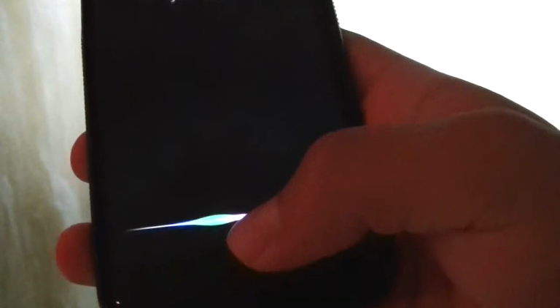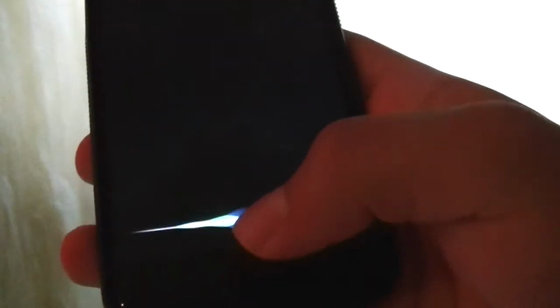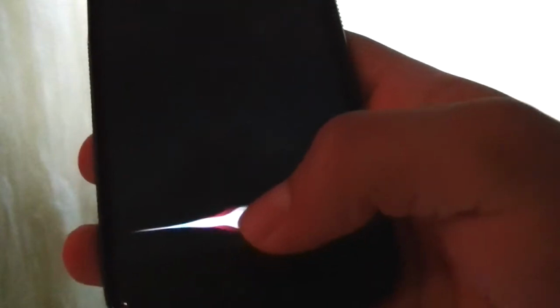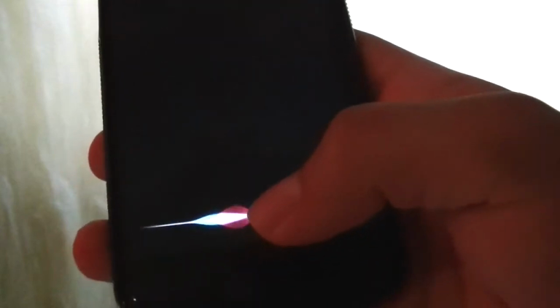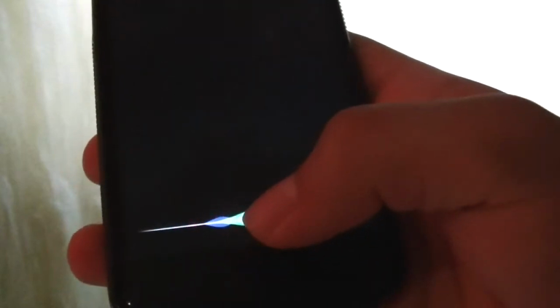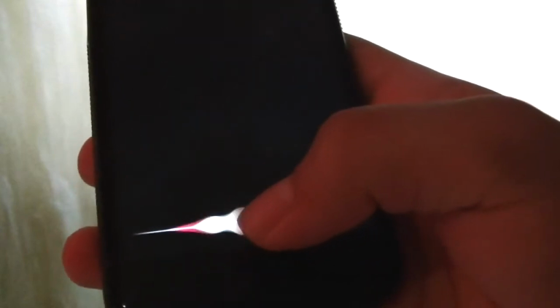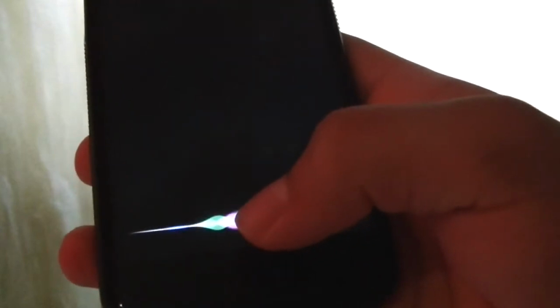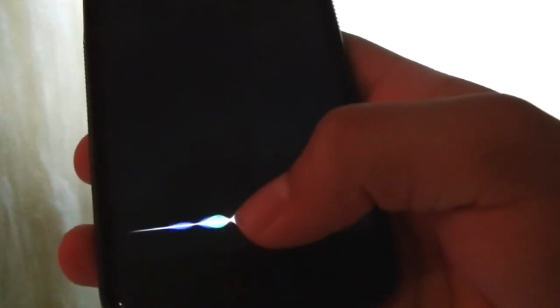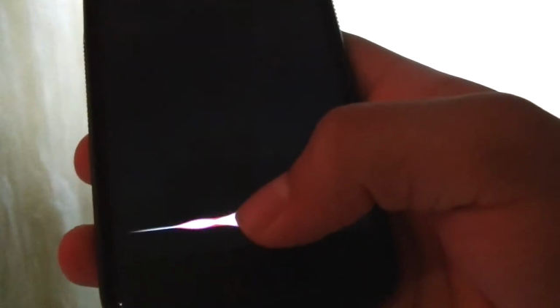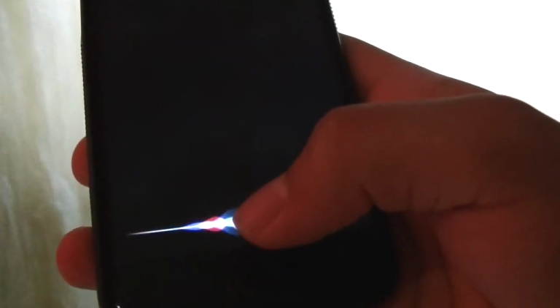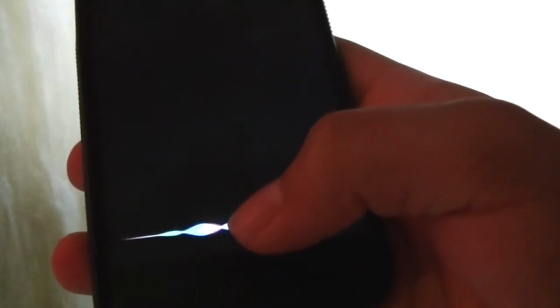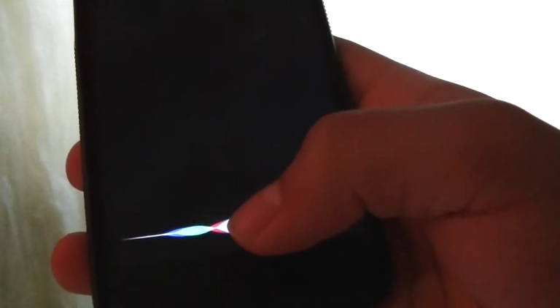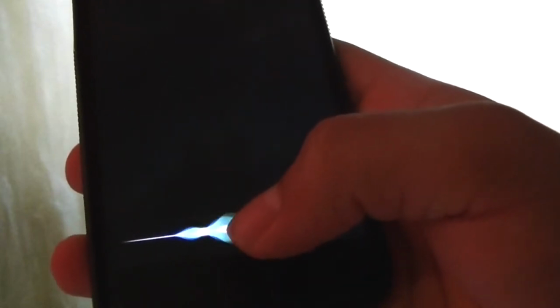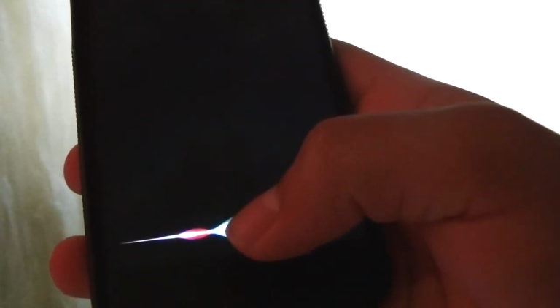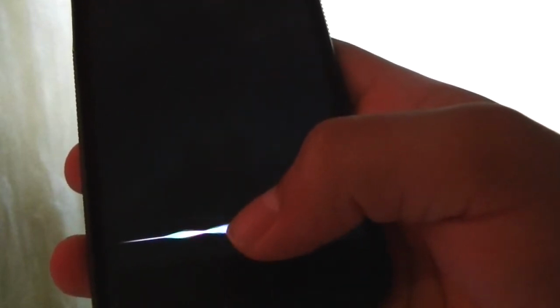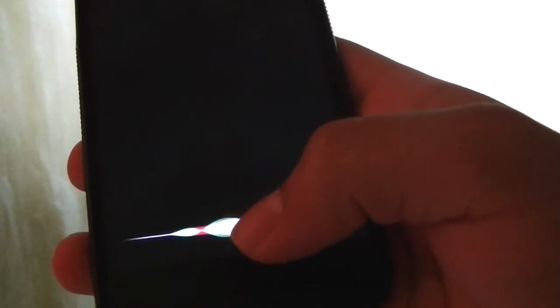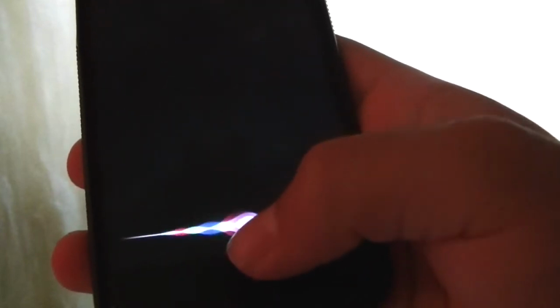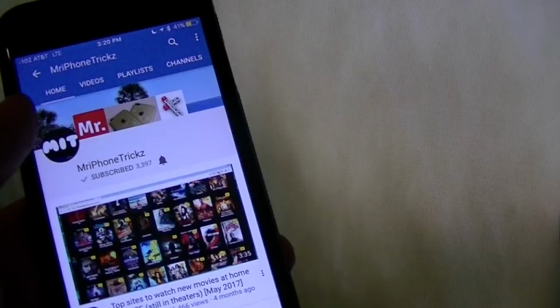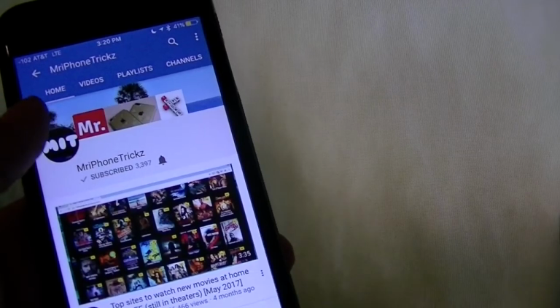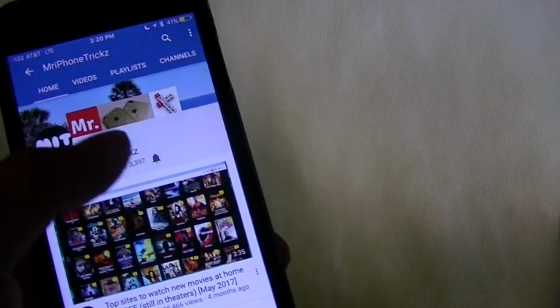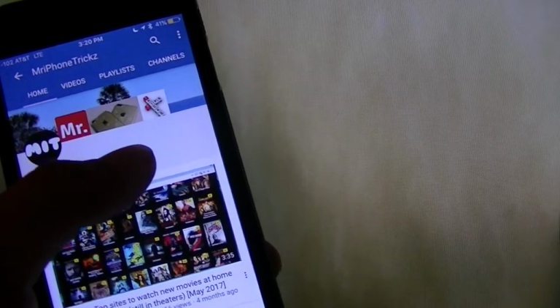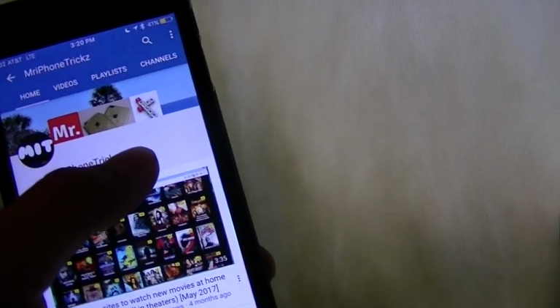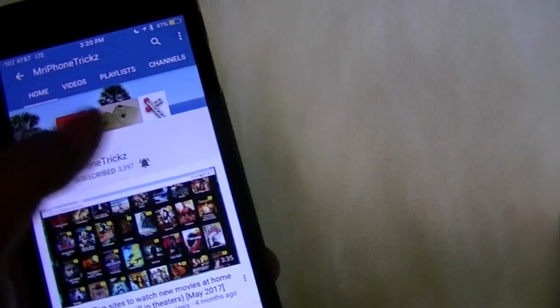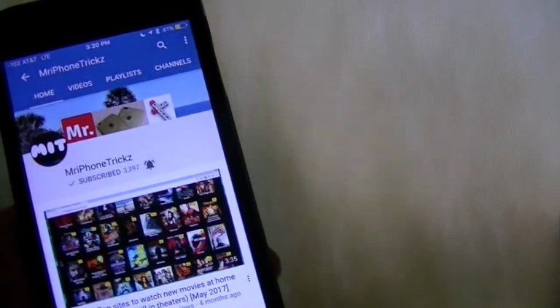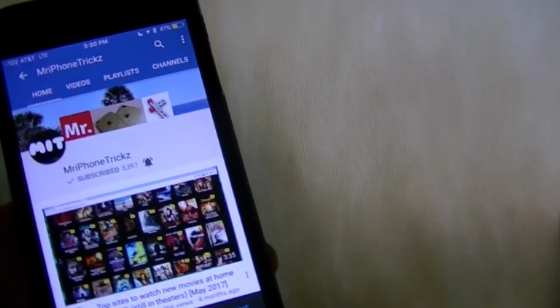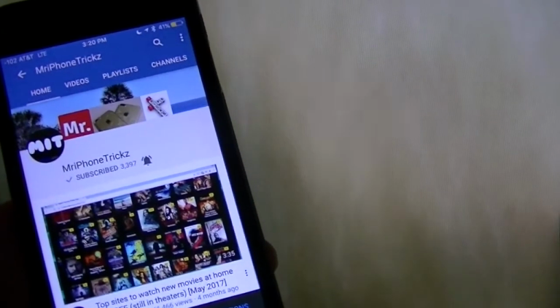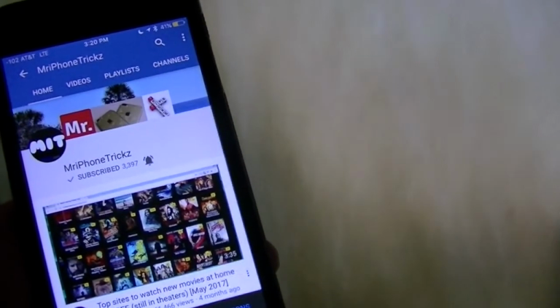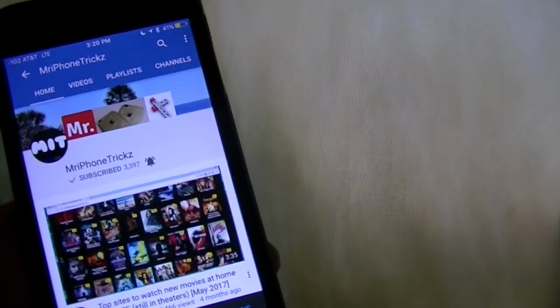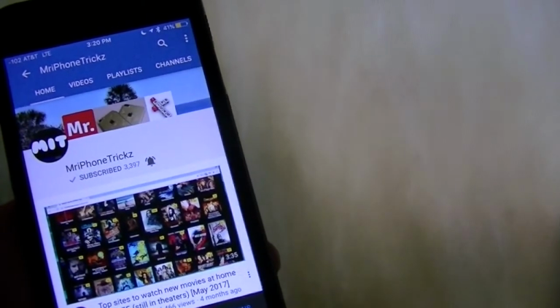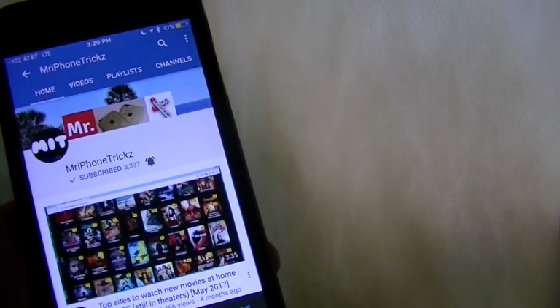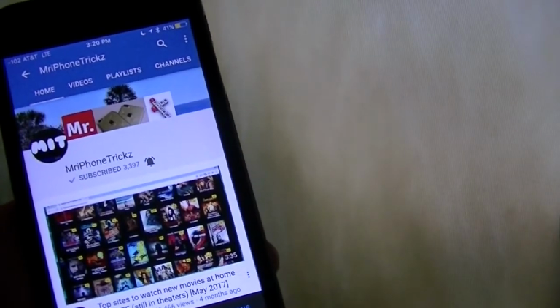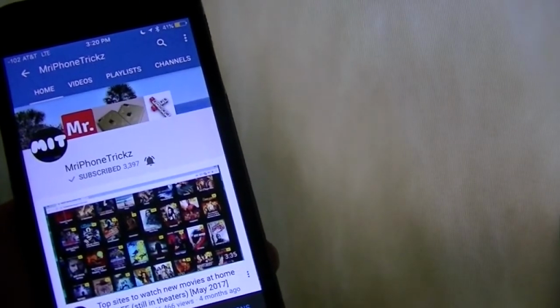Hey Siri, how not to miss any future Mr. iPhone Tricks video? Just go ahead and click on the bell button to be notified. Enjoy.